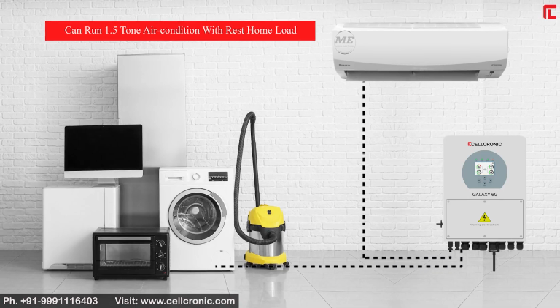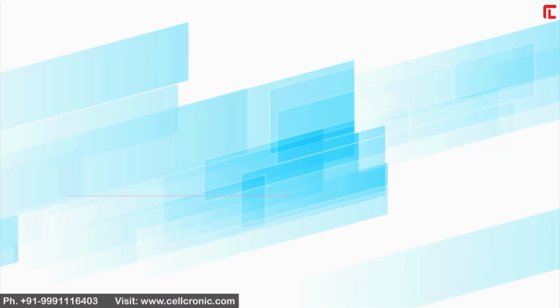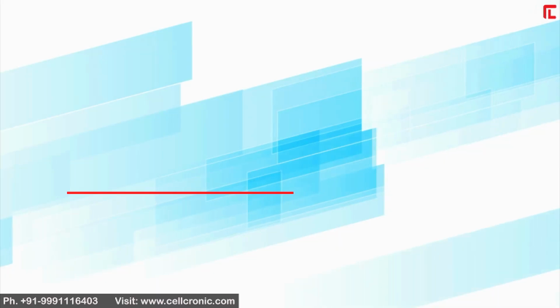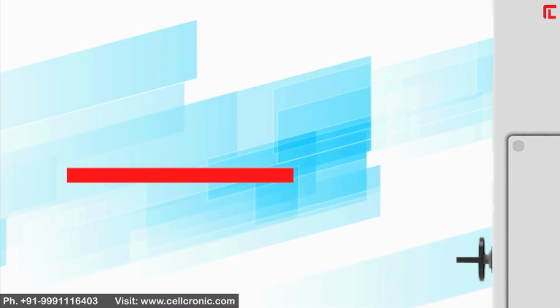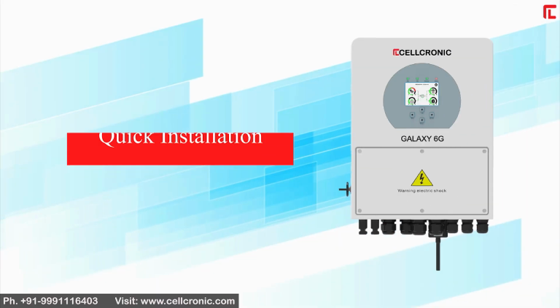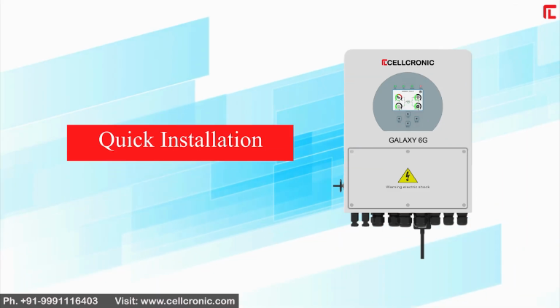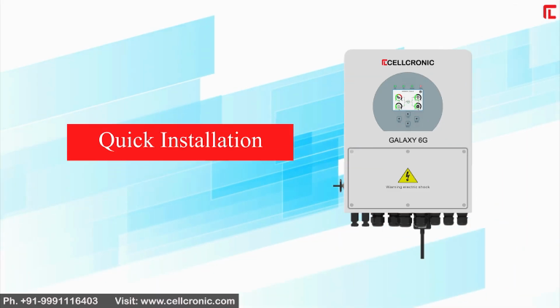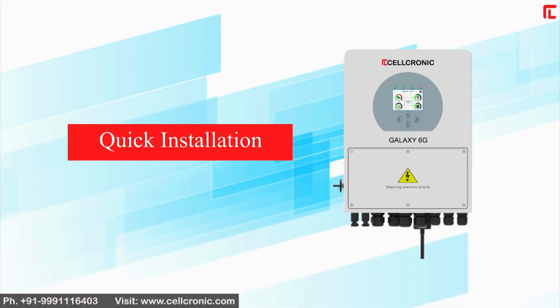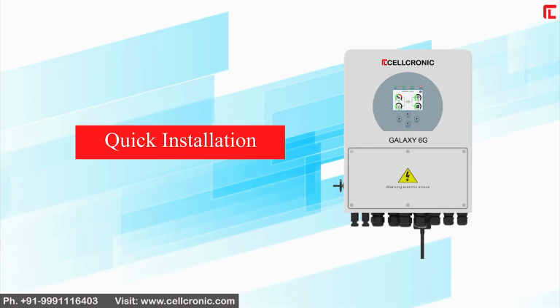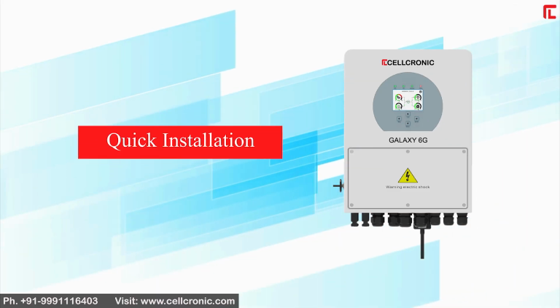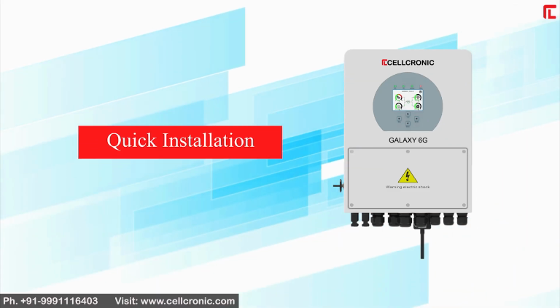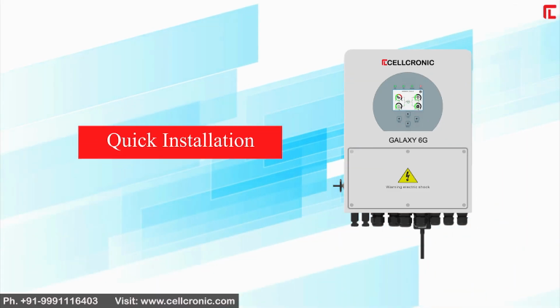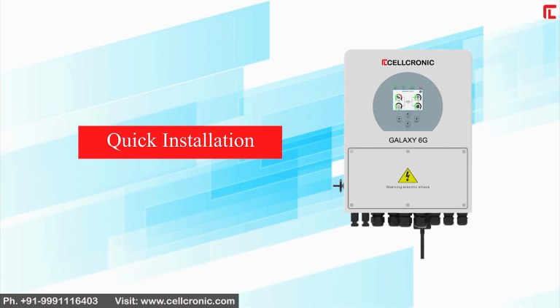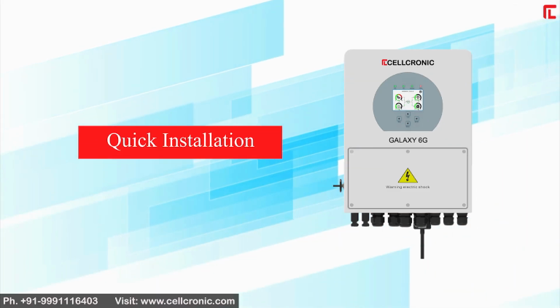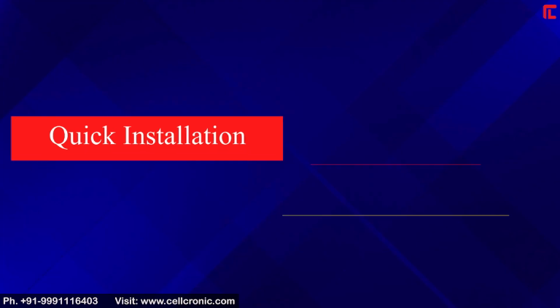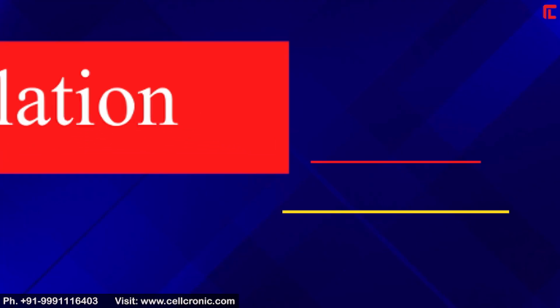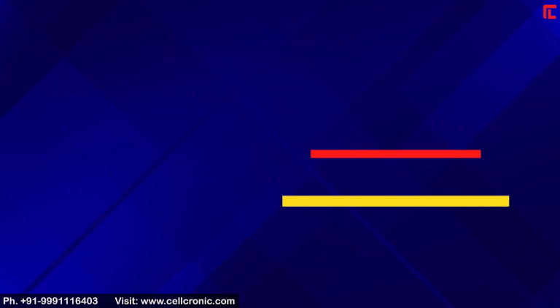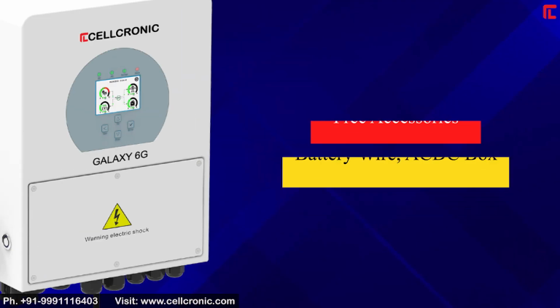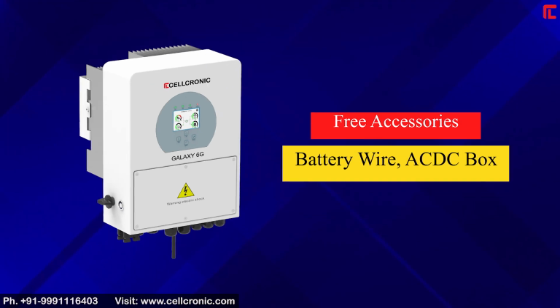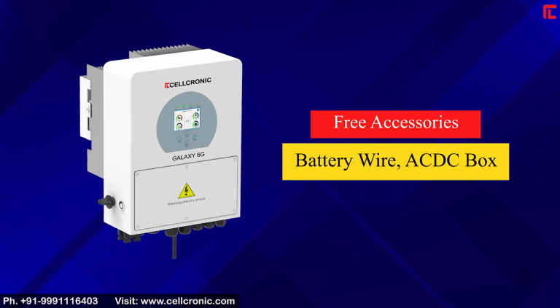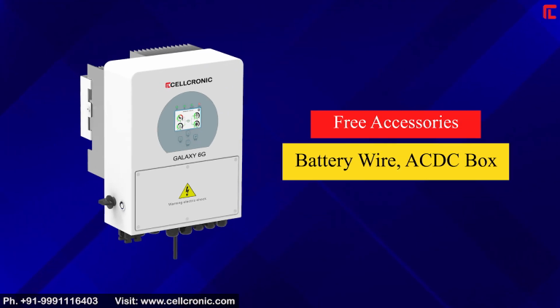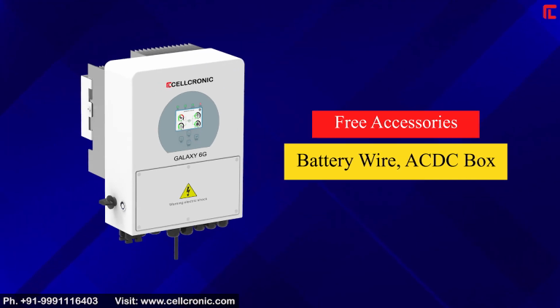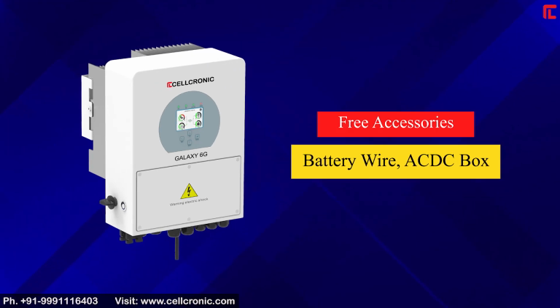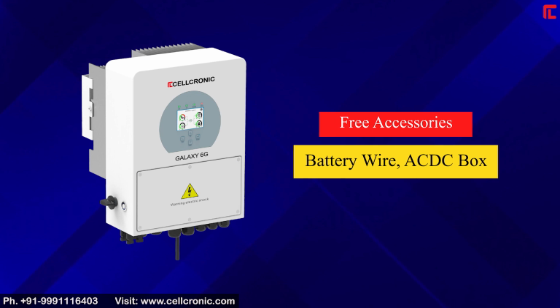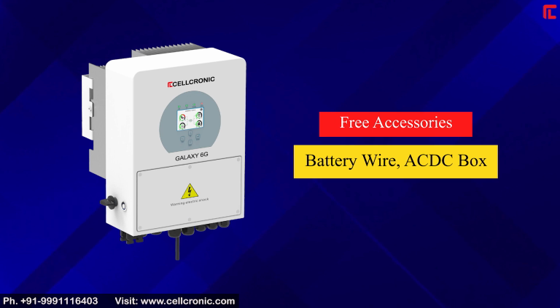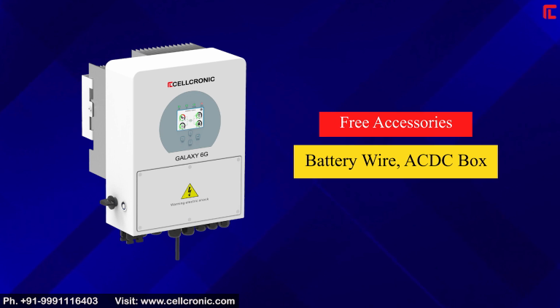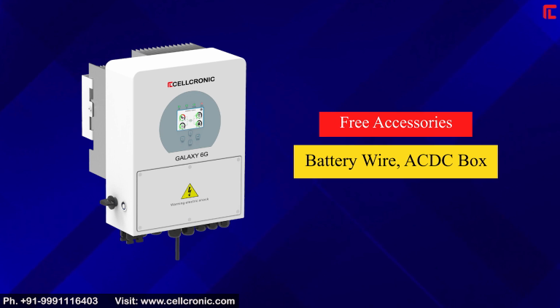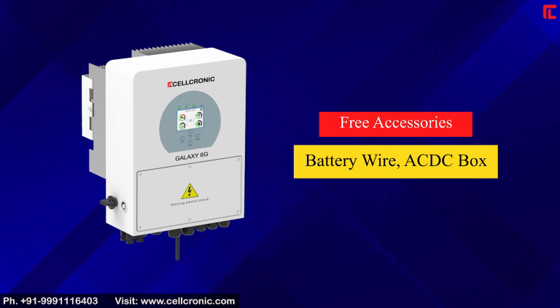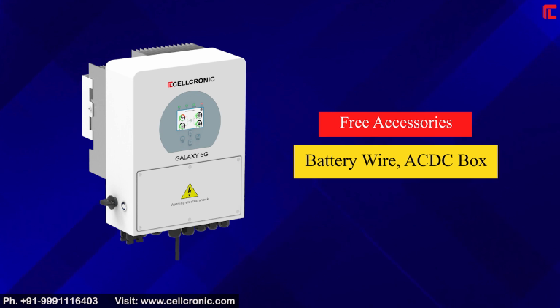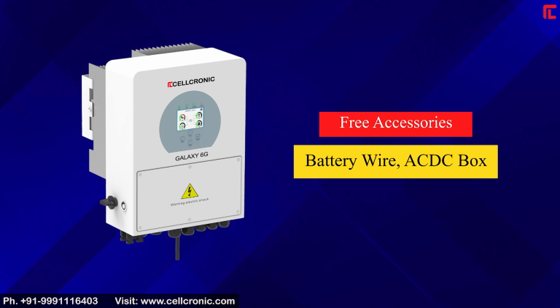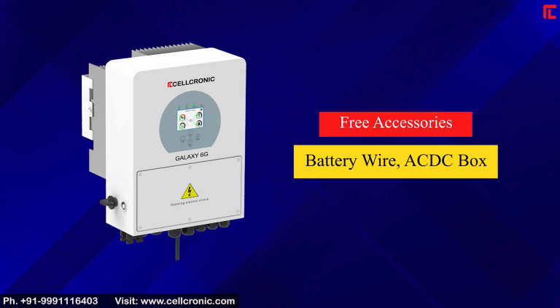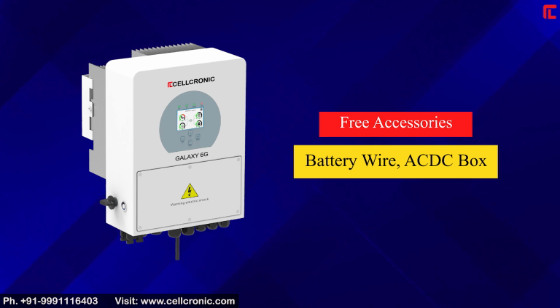It features quick installation and comes with free accessories including battery wire and an AC-DC box.